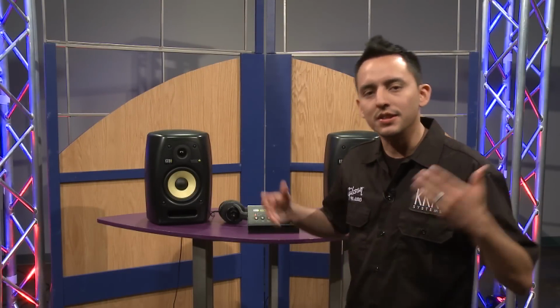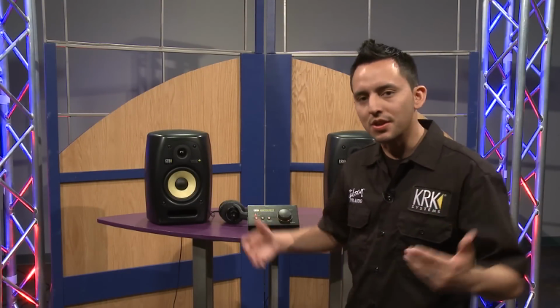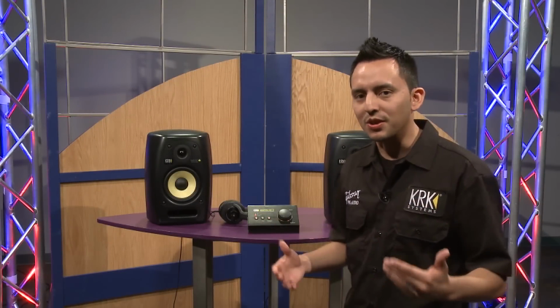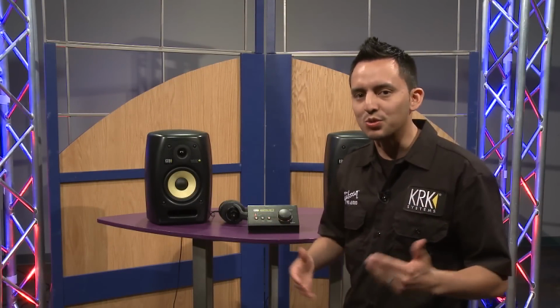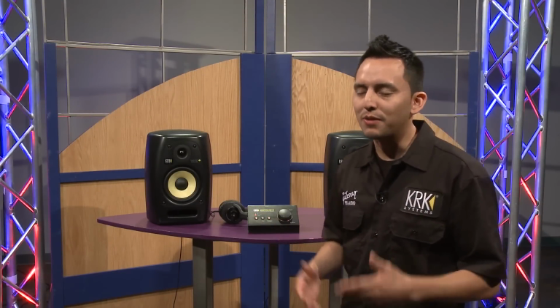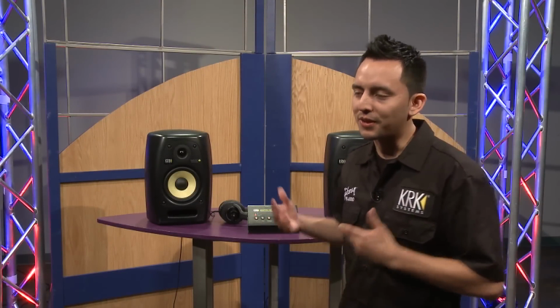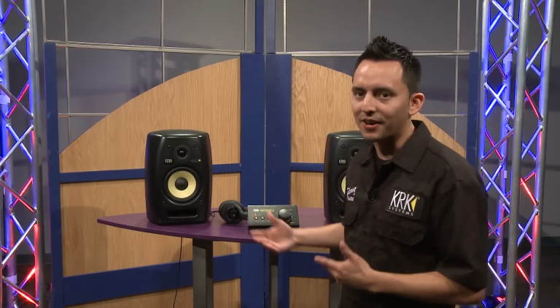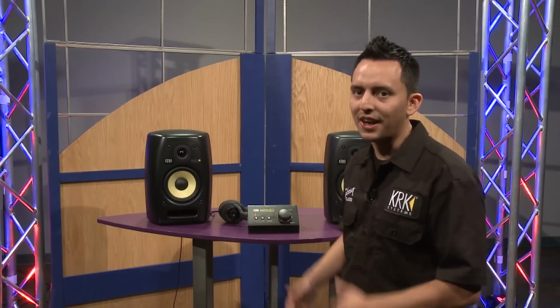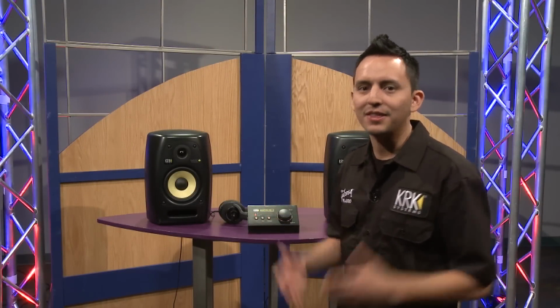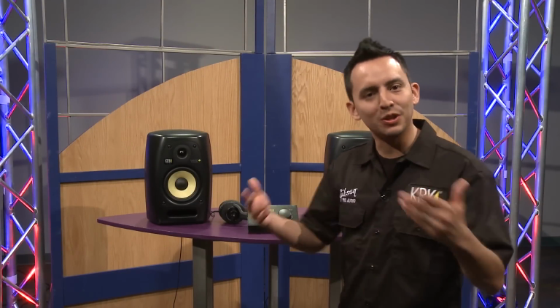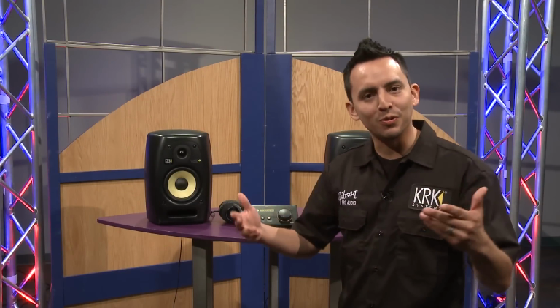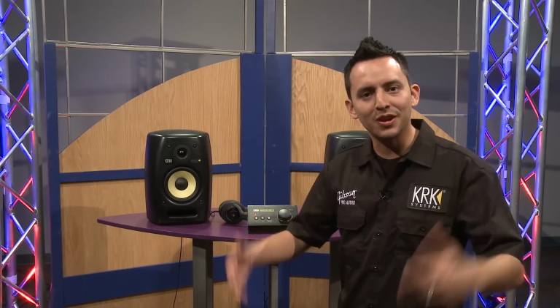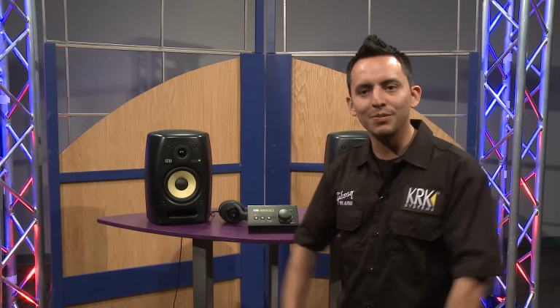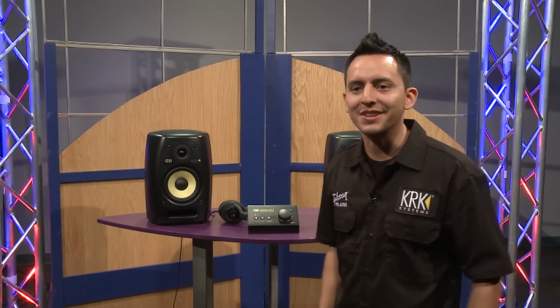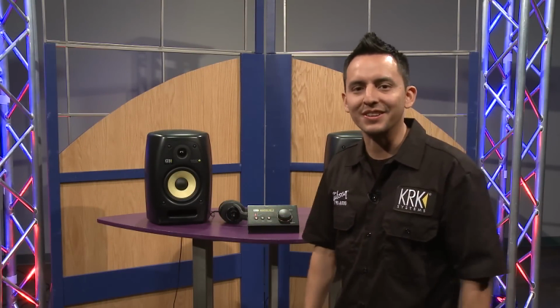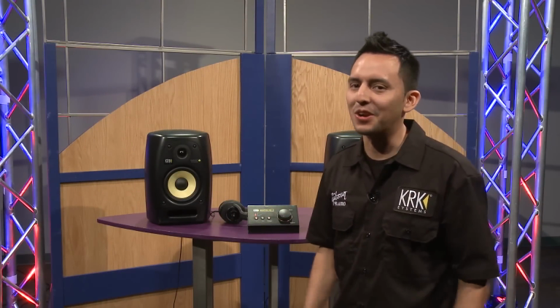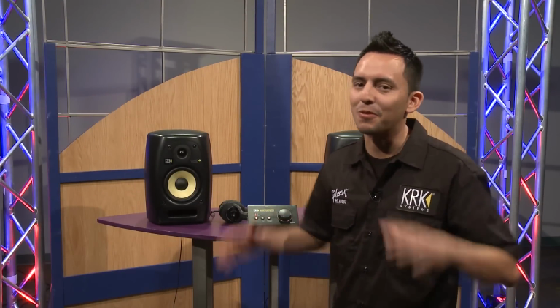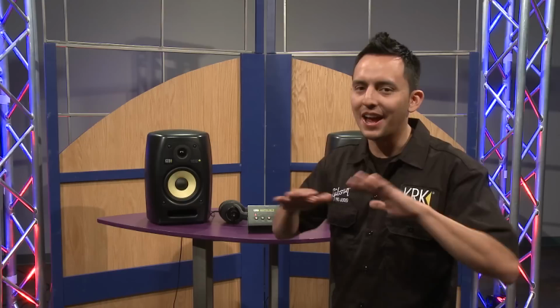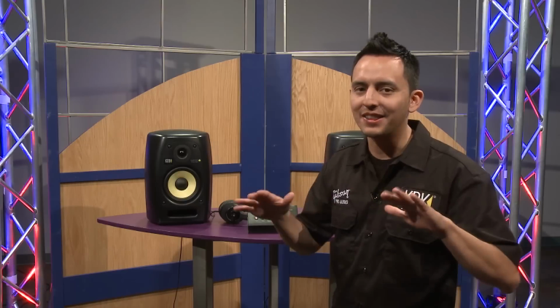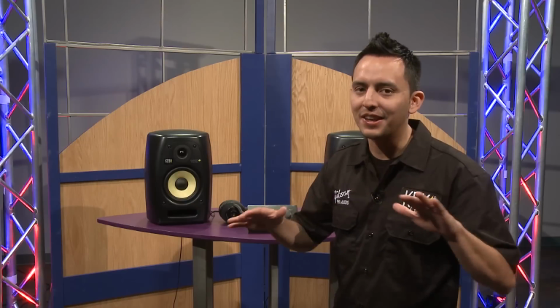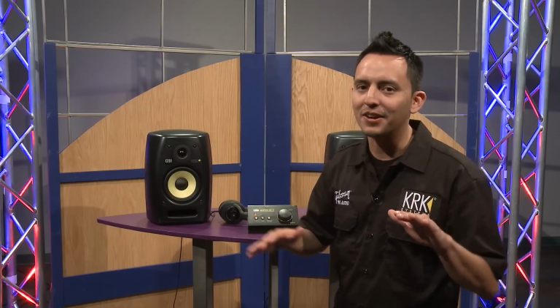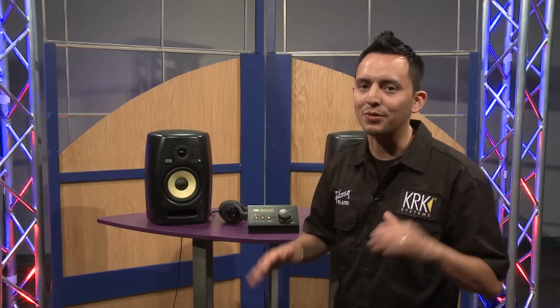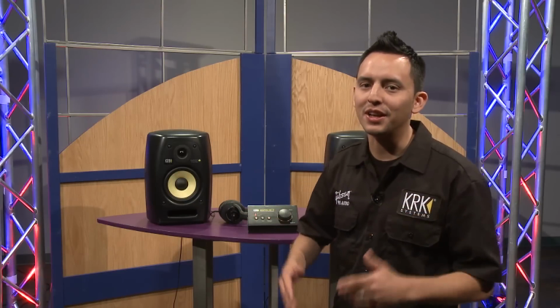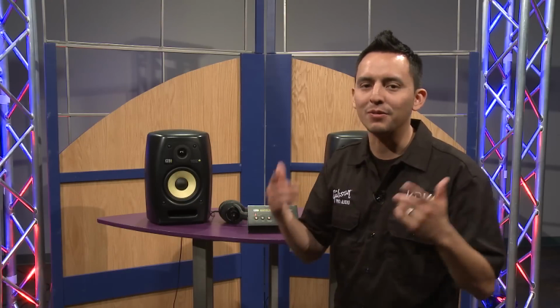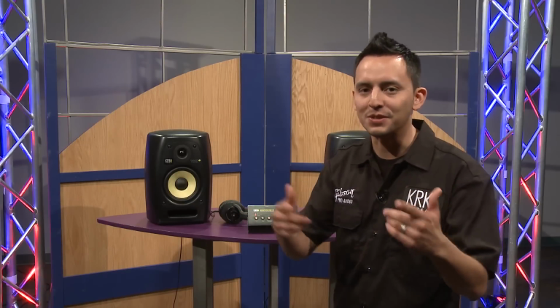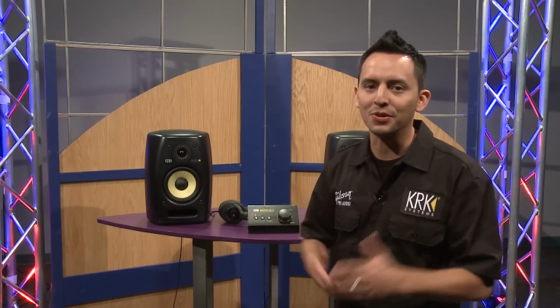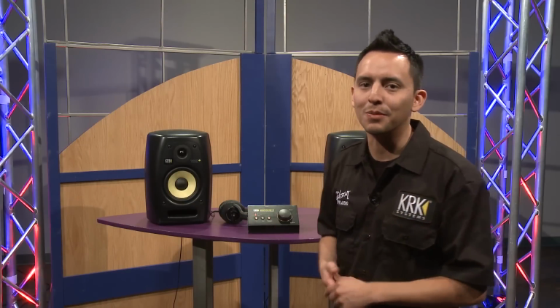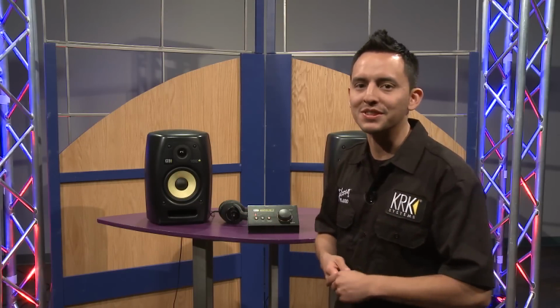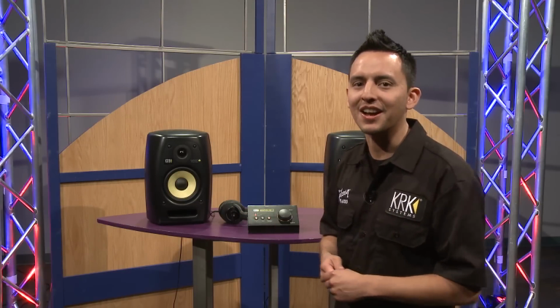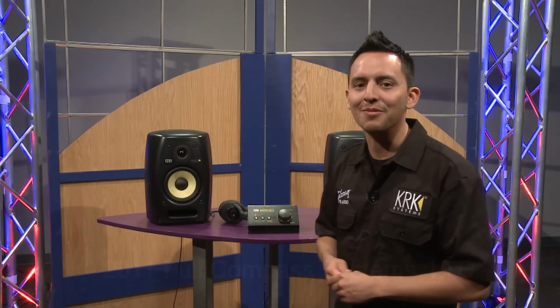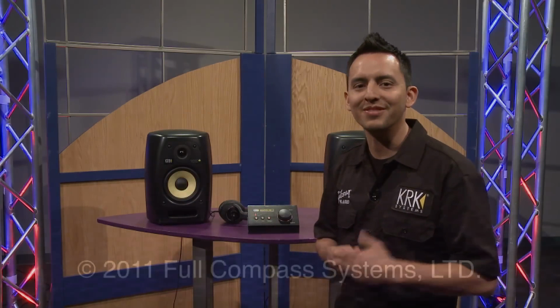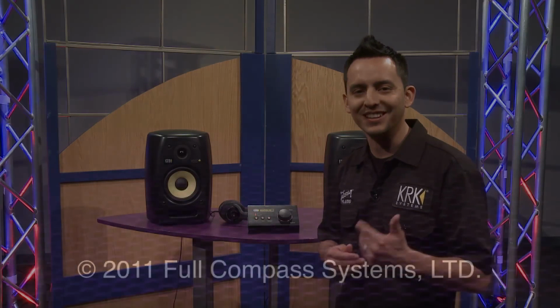This is Carlito Suay for KRK. Thank you Full Compass, and for anything KRK related, visit FullCompass.com. Thanks.